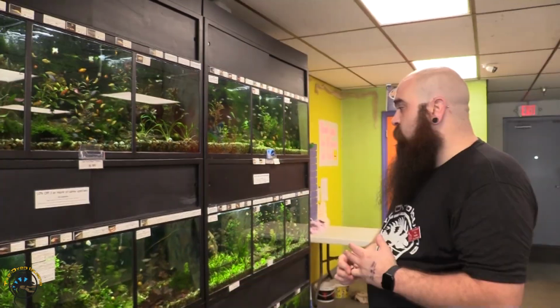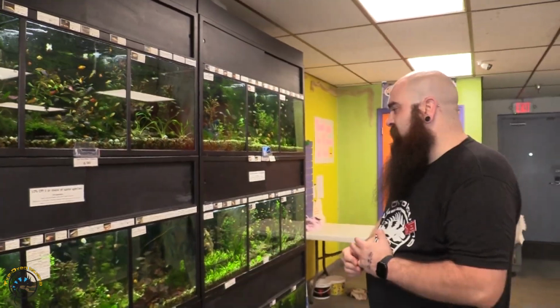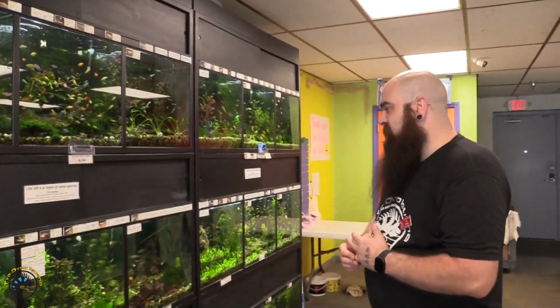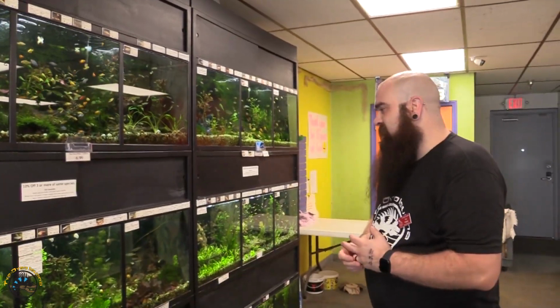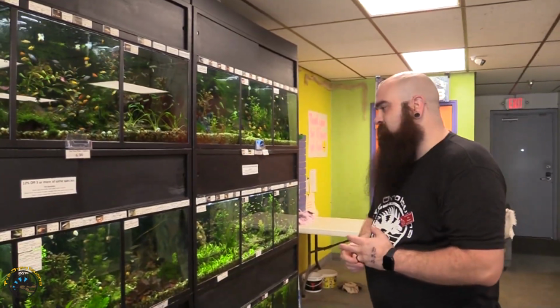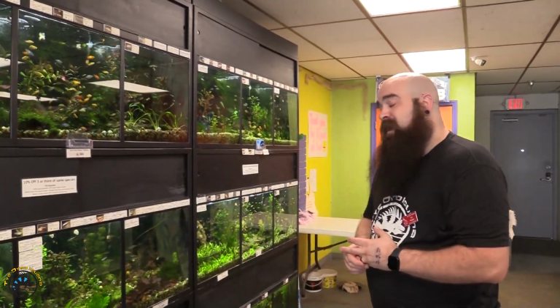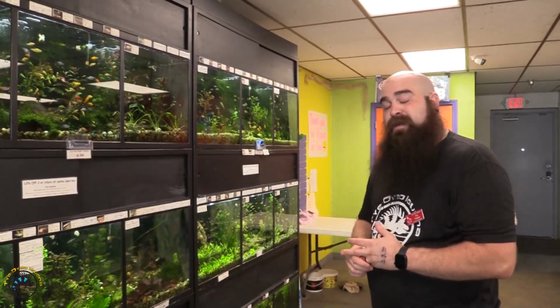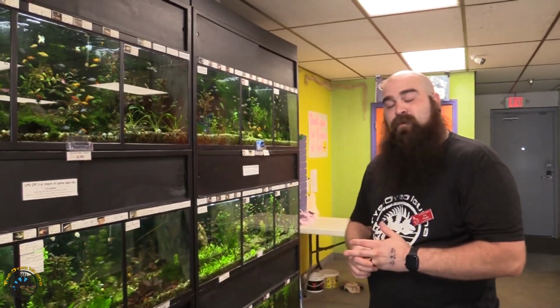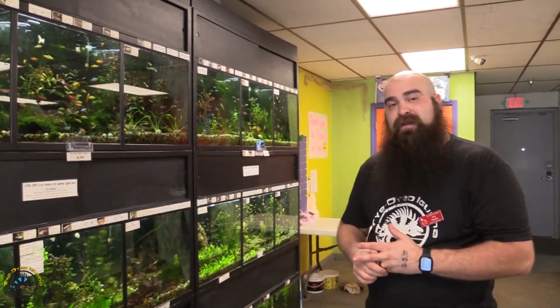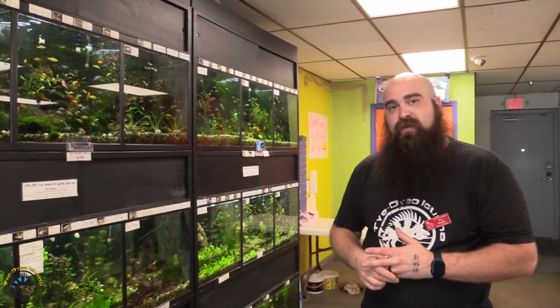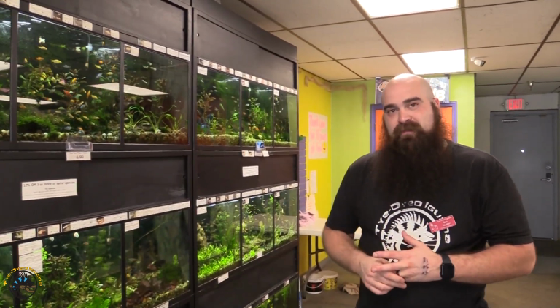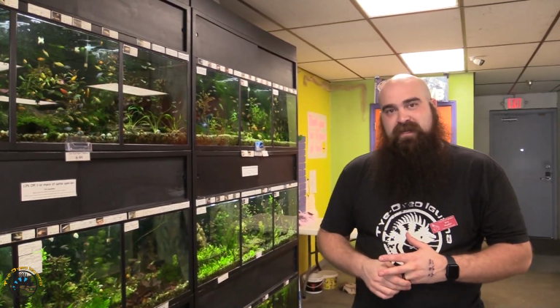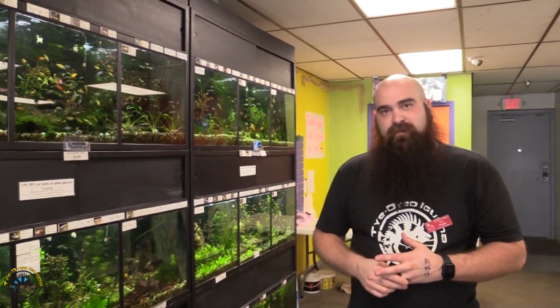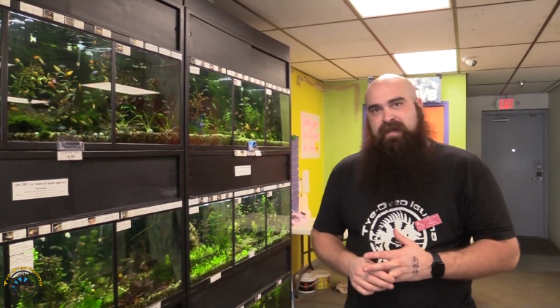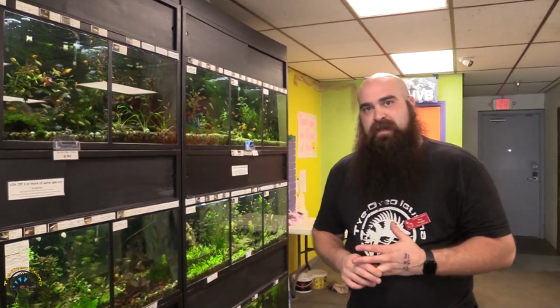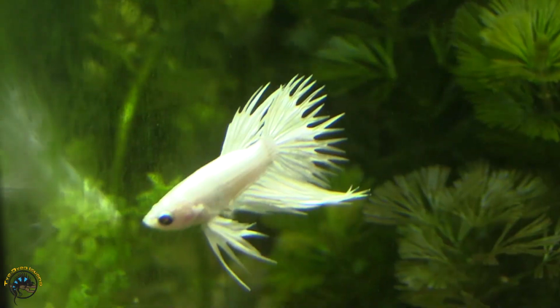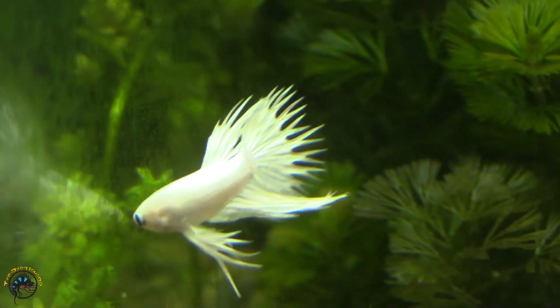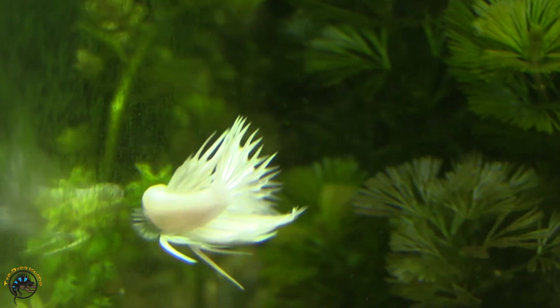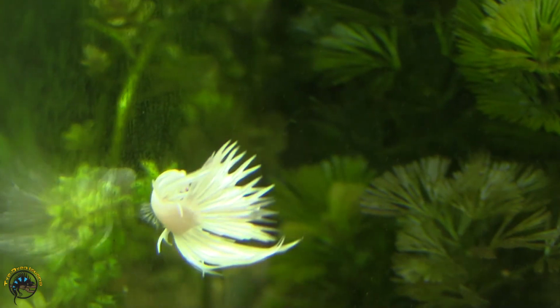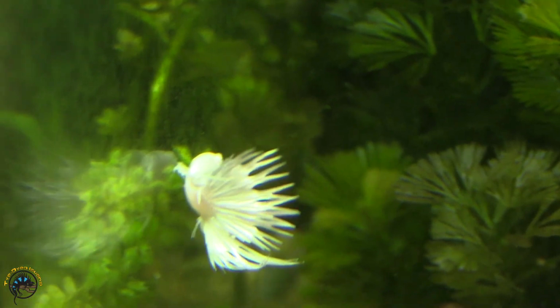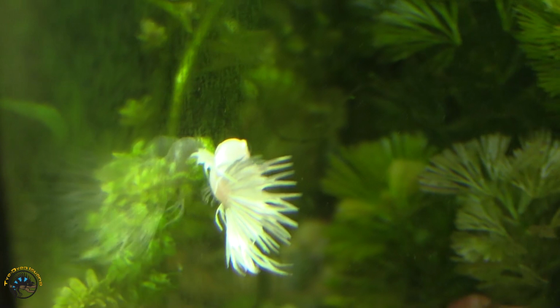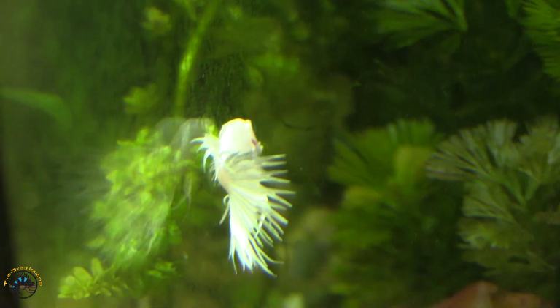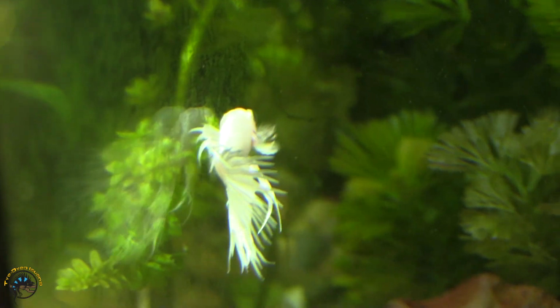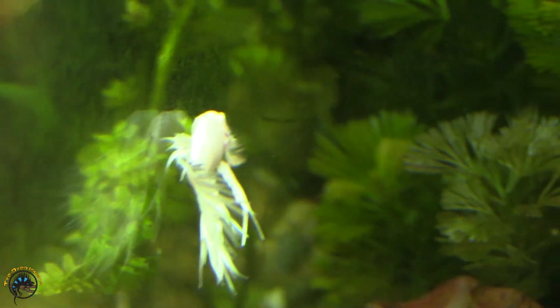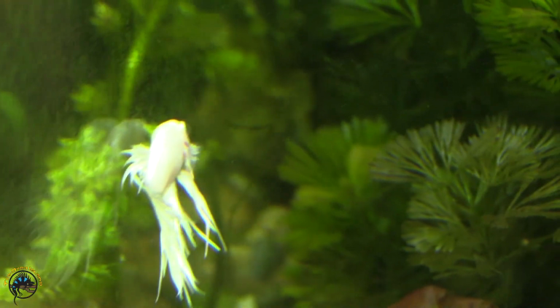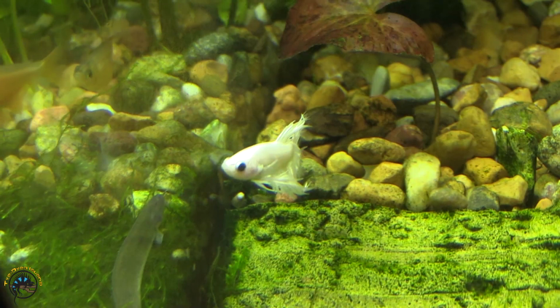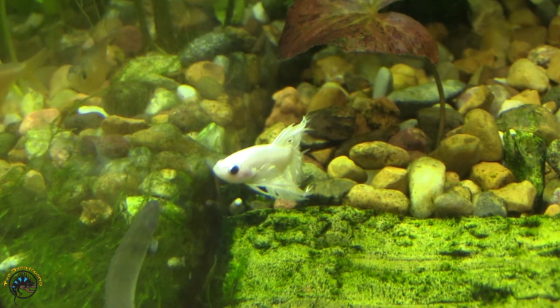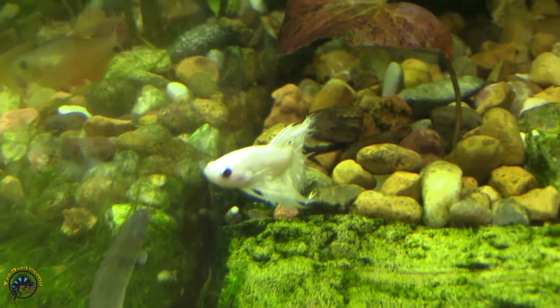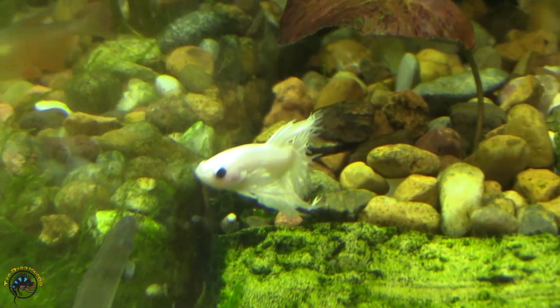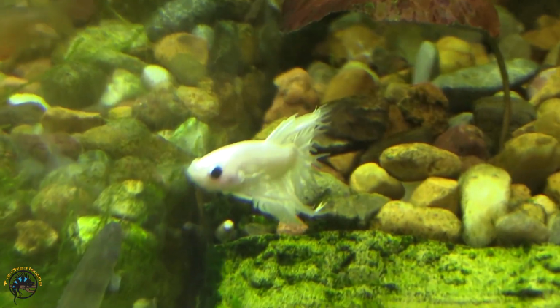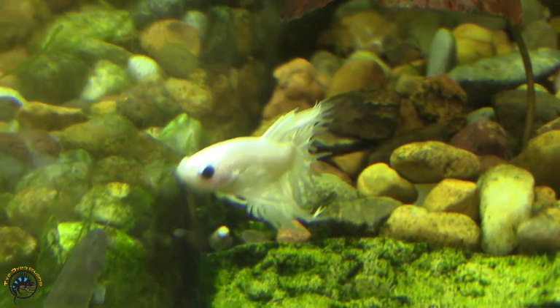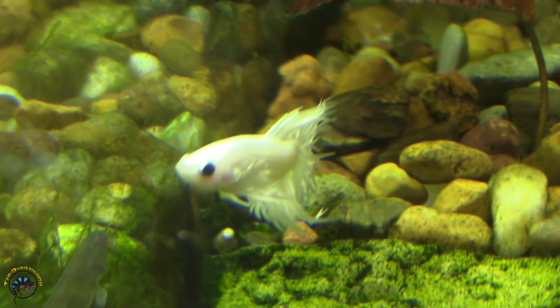We did get a platinum white crown tail betta in. I haven't had one of those in a while — definitely an awesome guy.